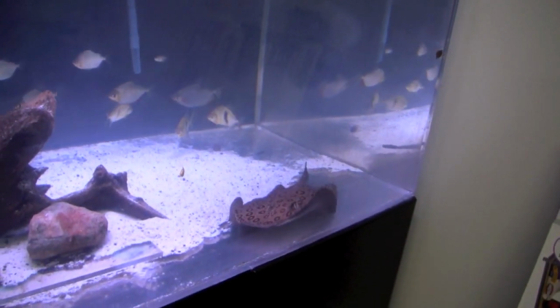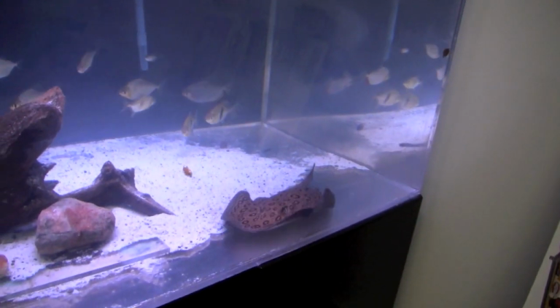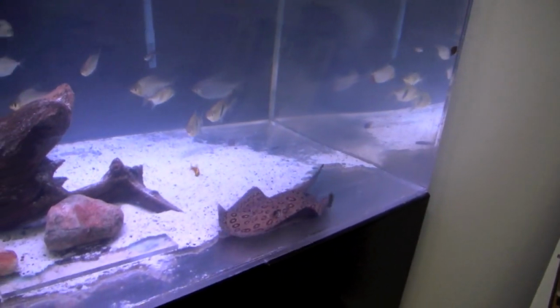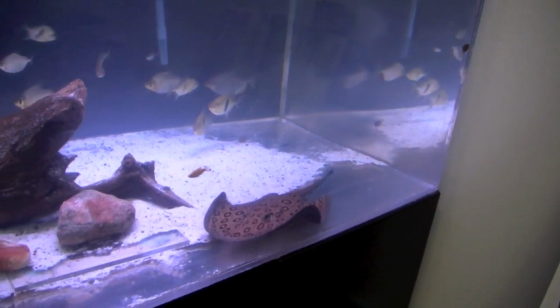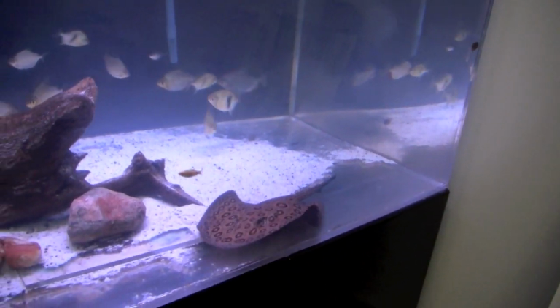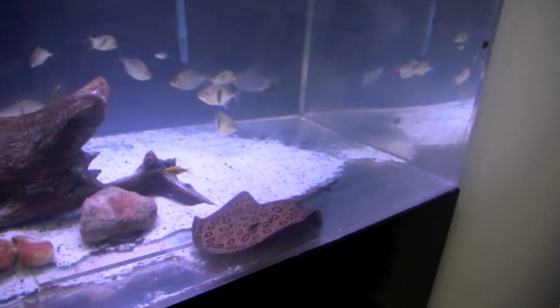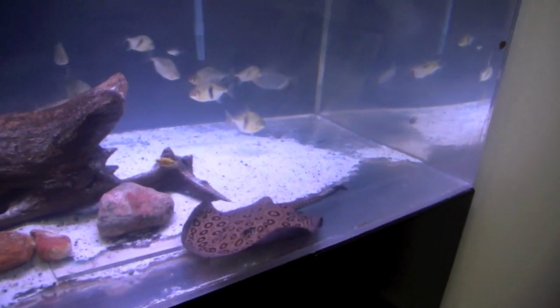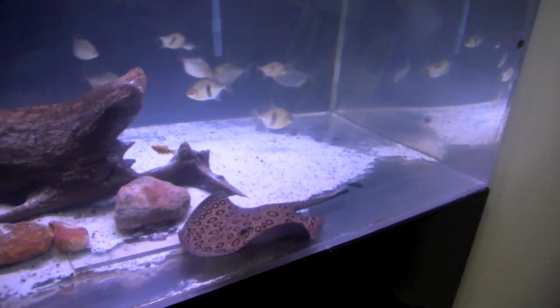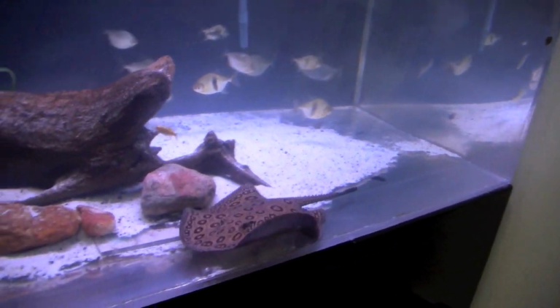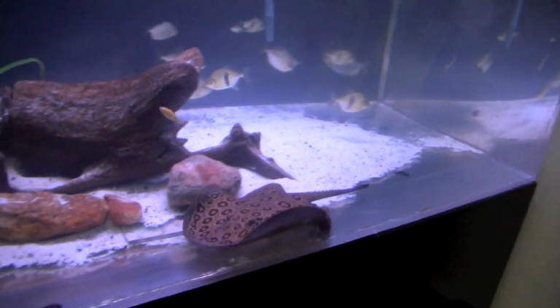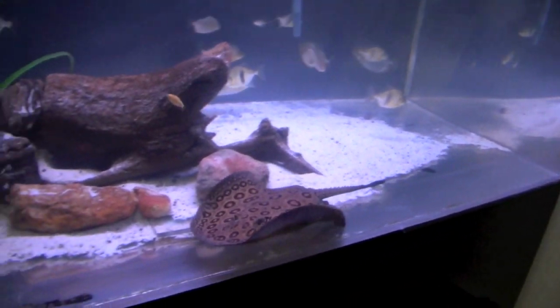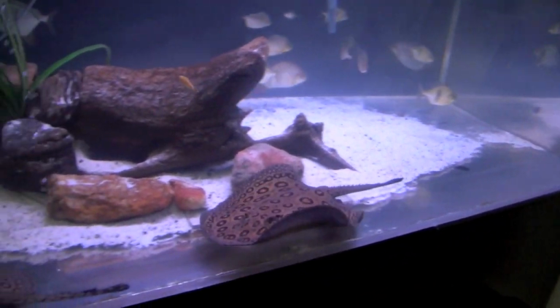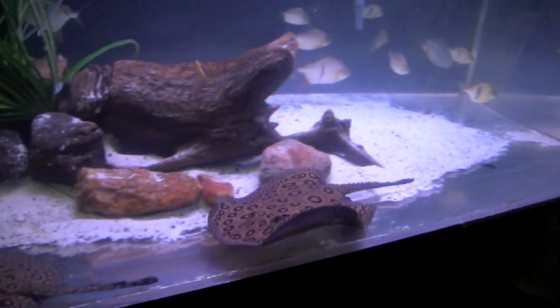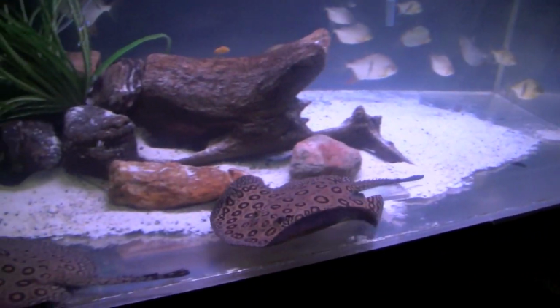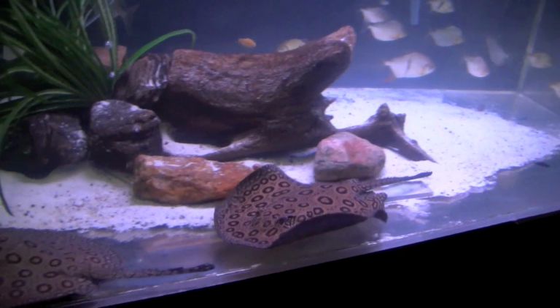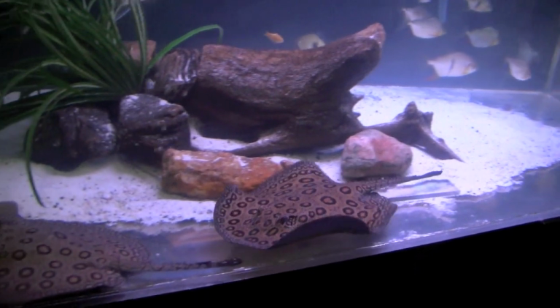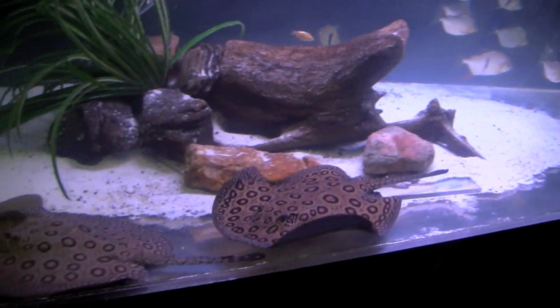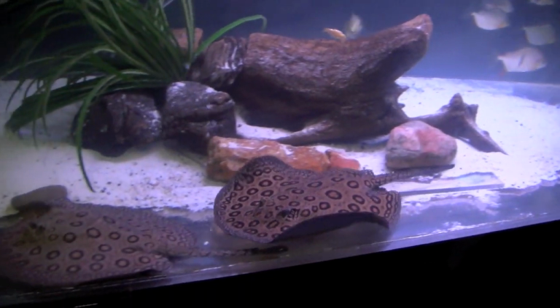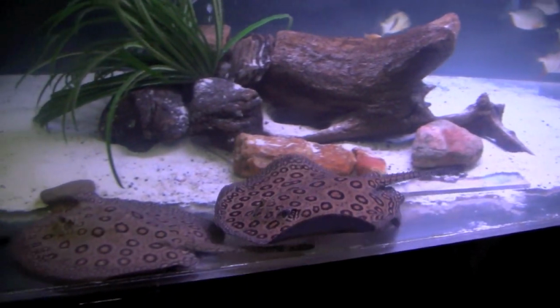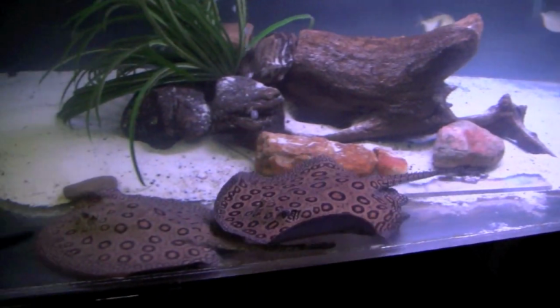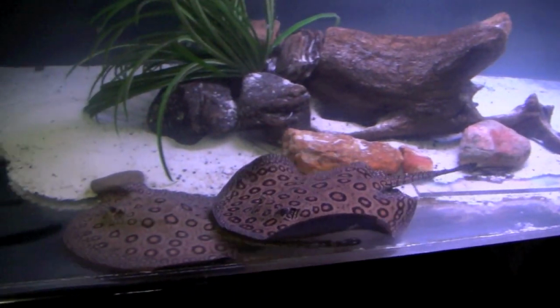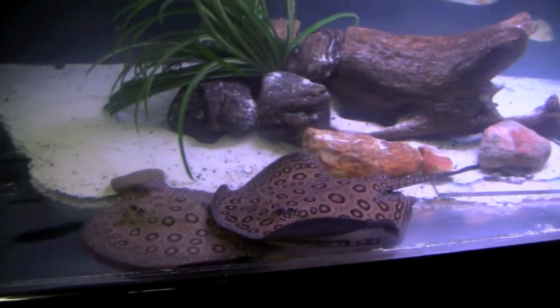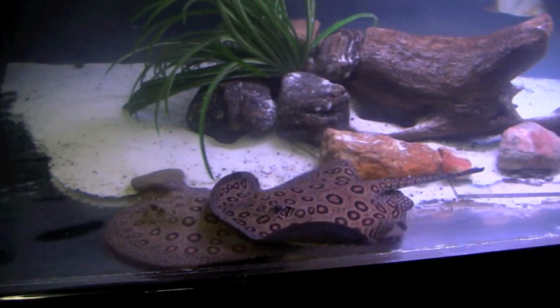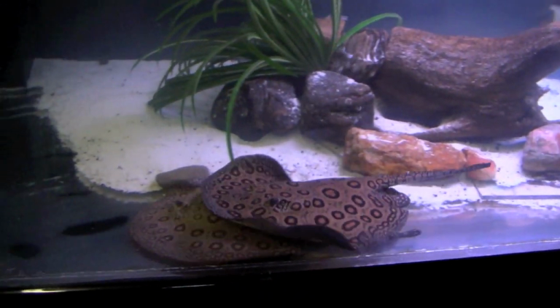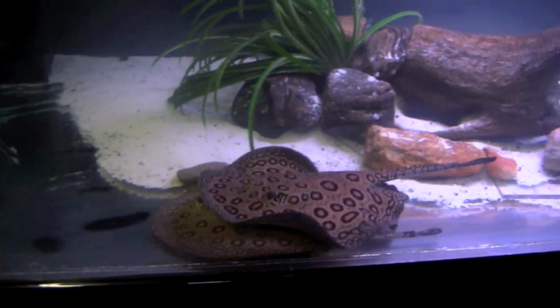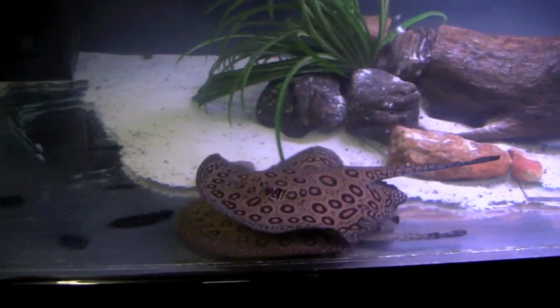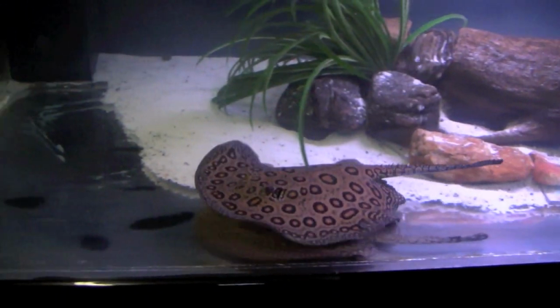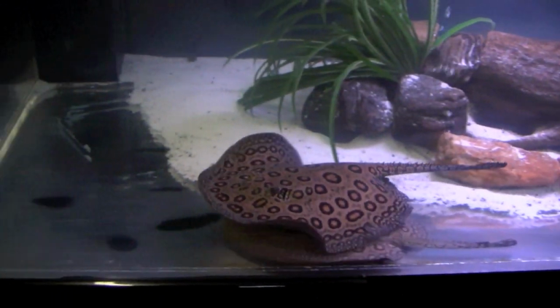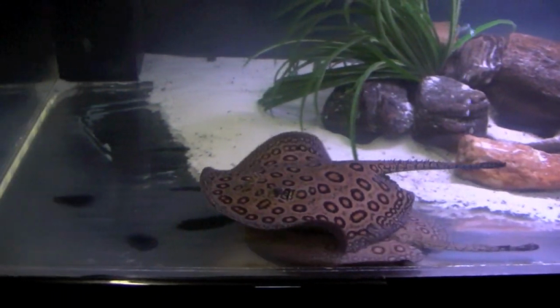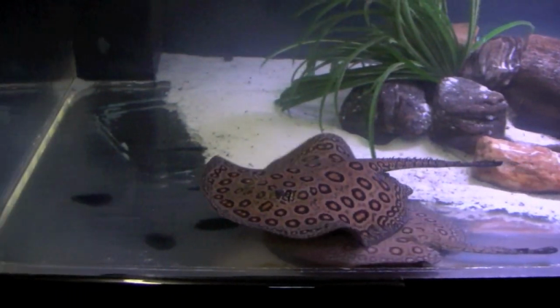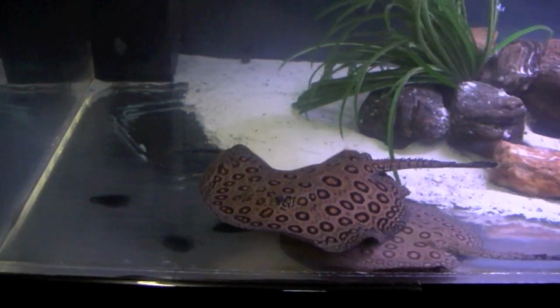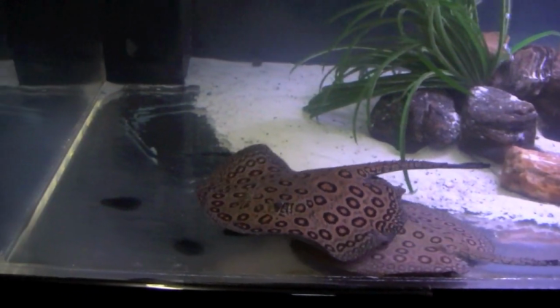Dave is also working on breeding stingrays. Here are a couple of his females, one of which is gravid.